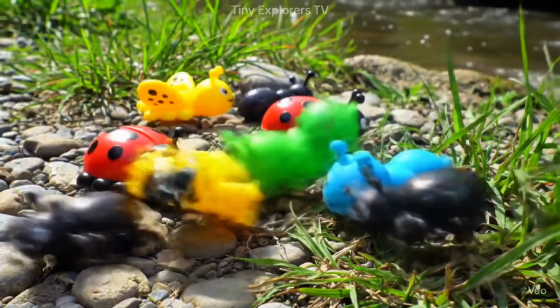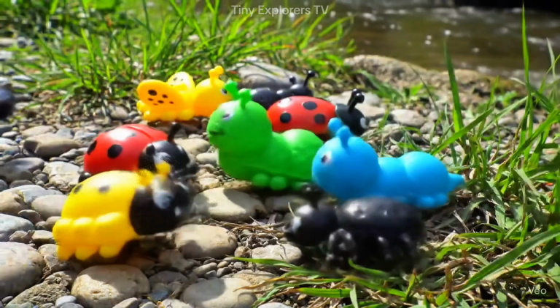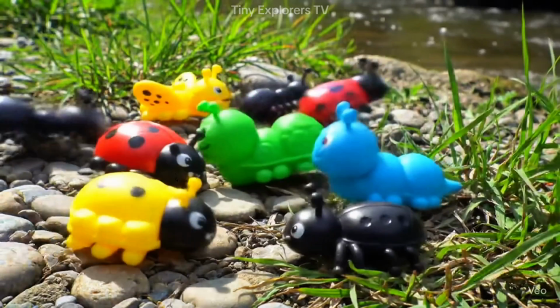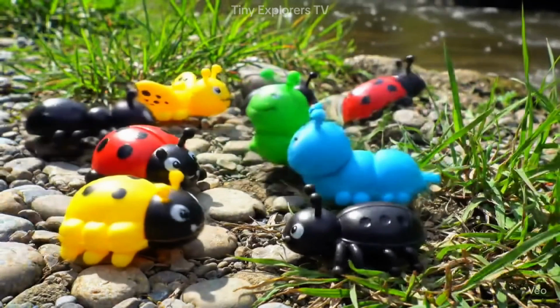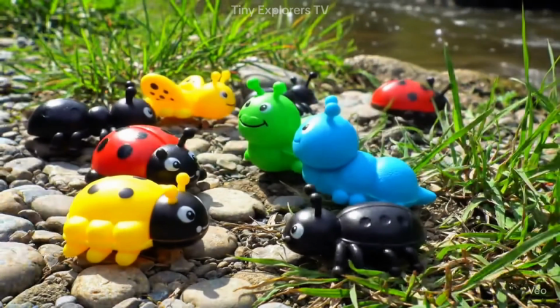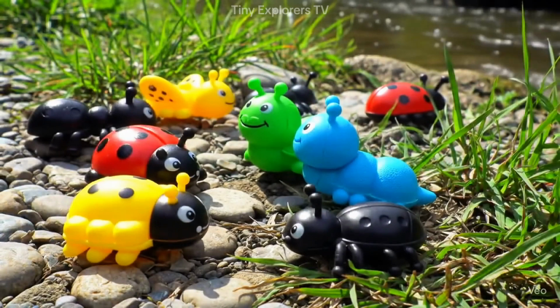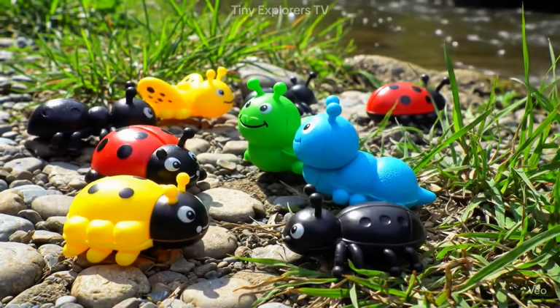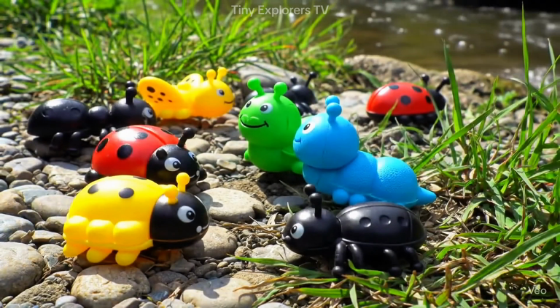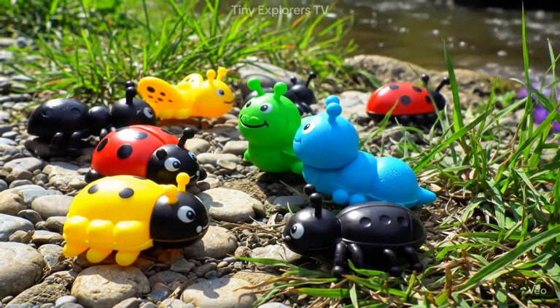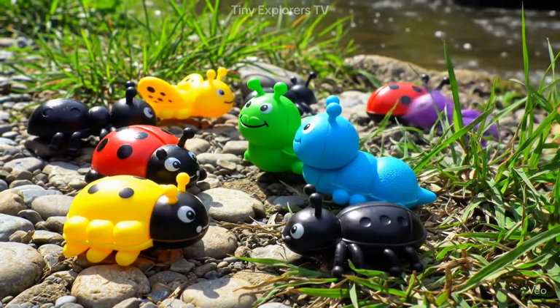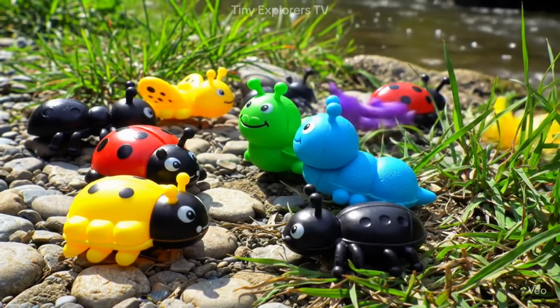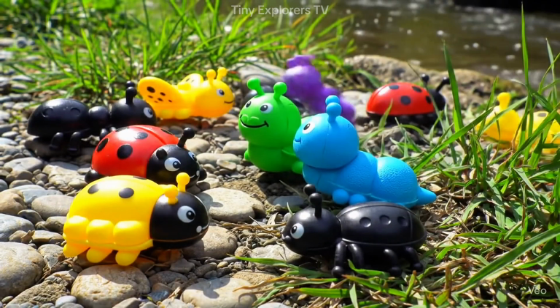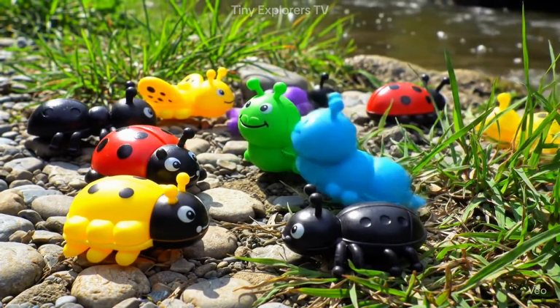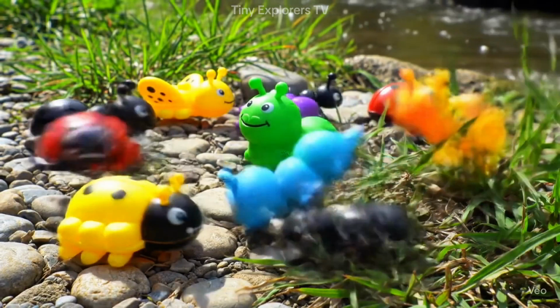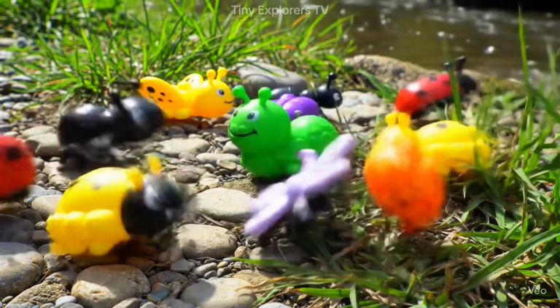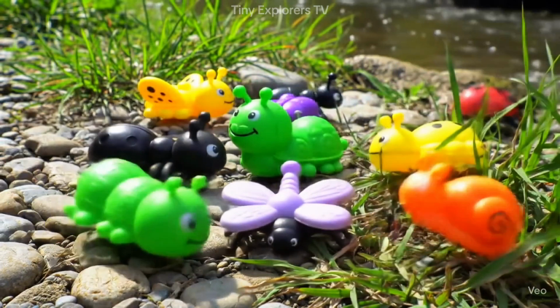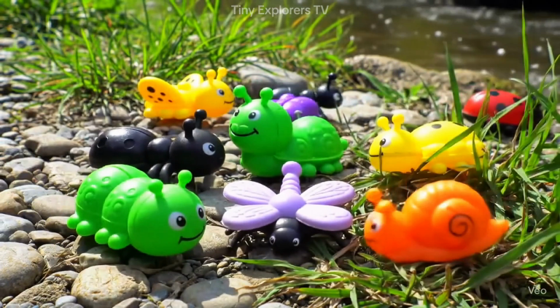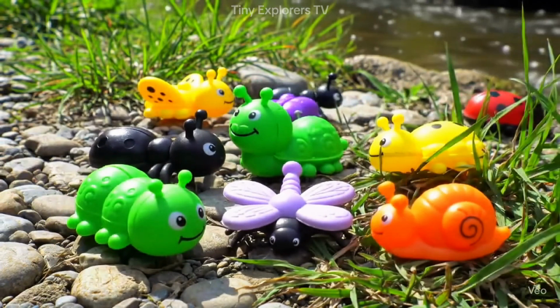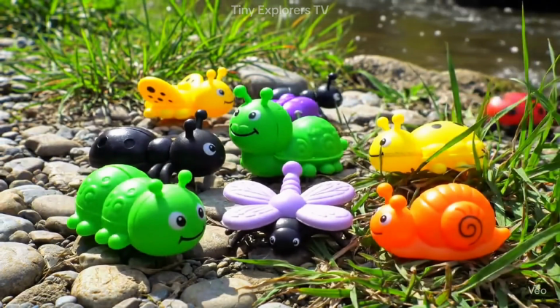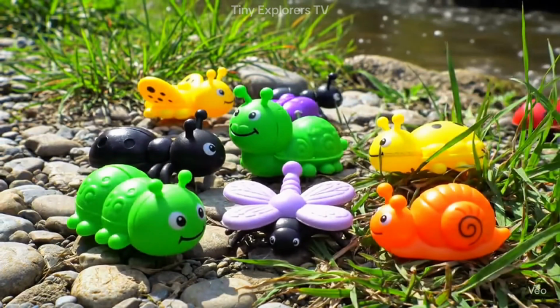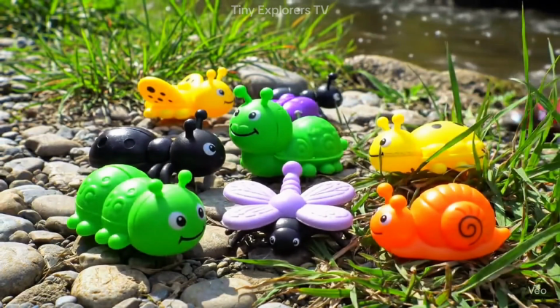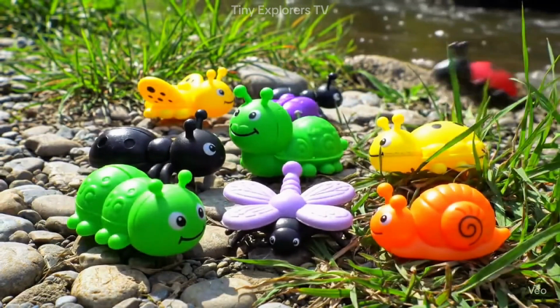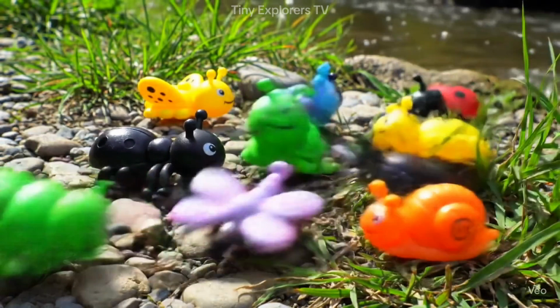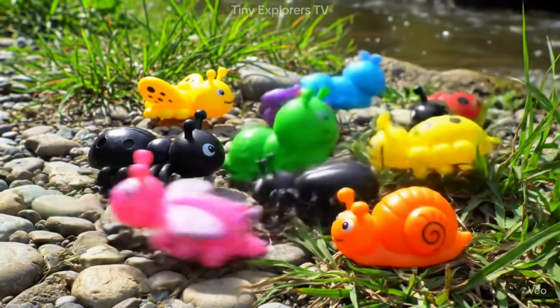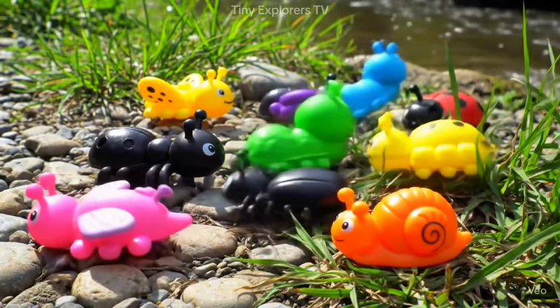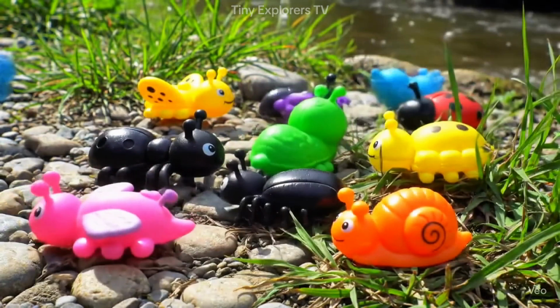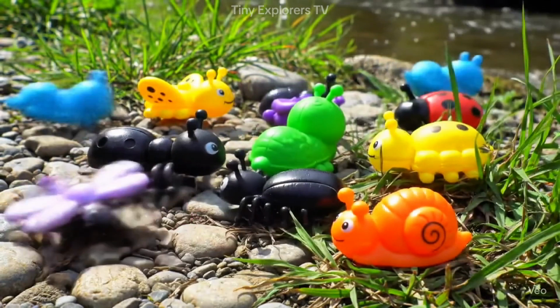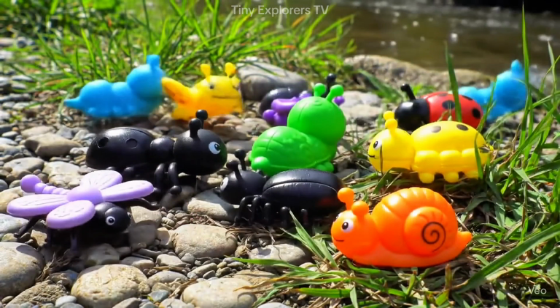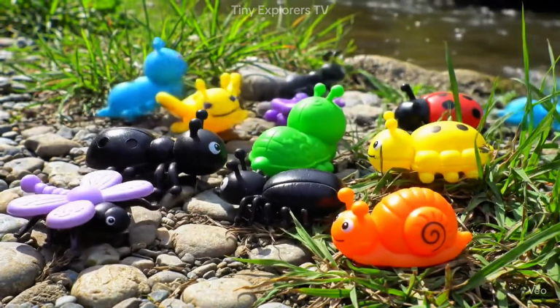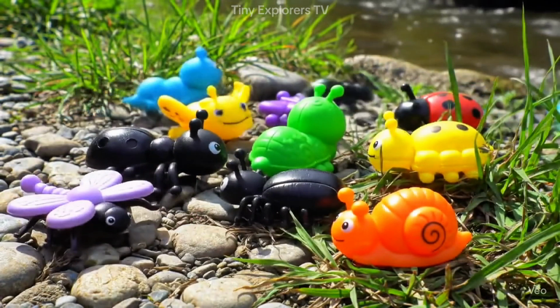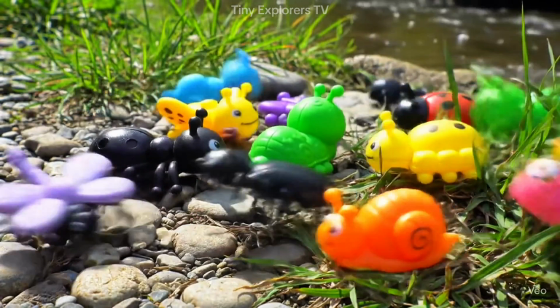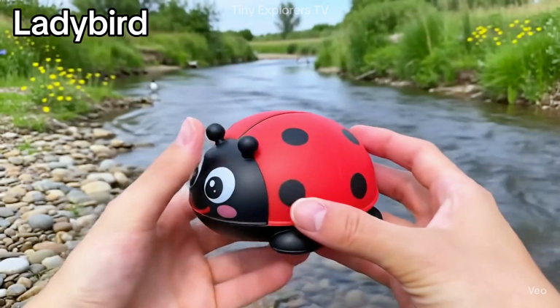Buzz, crawl, hop and fly. The garden is full of tiny creatures. Let's meet all the amazing bugs and insects together.